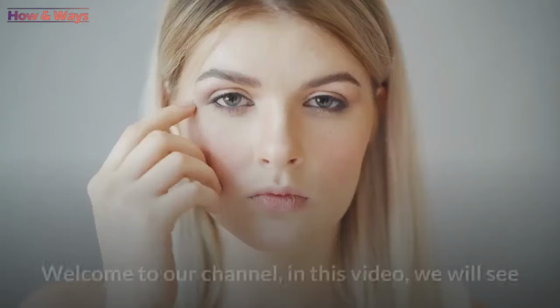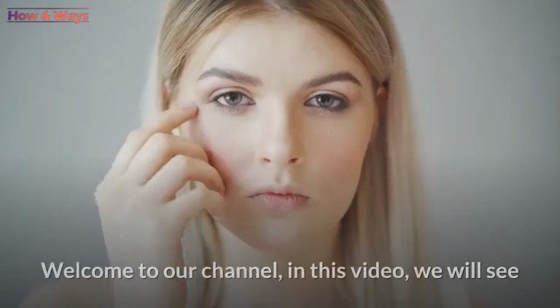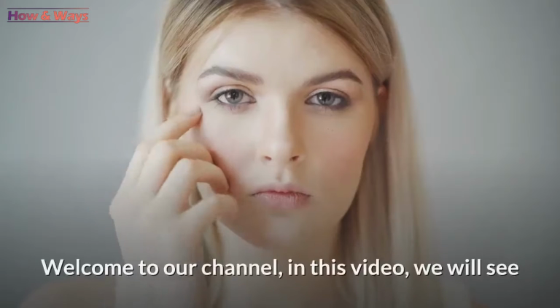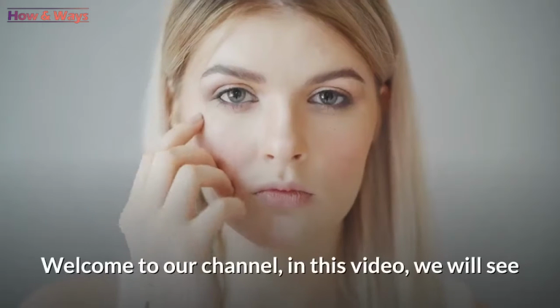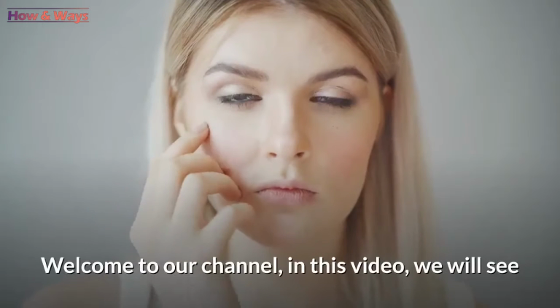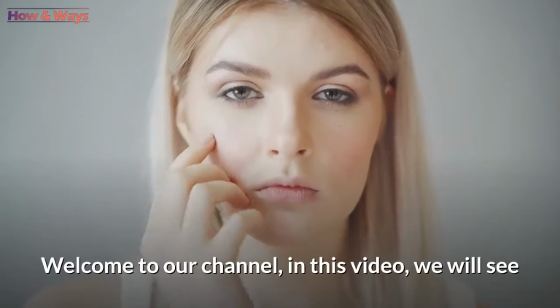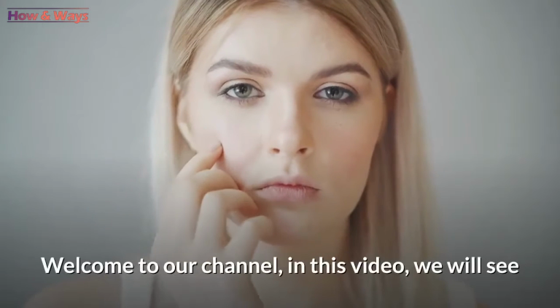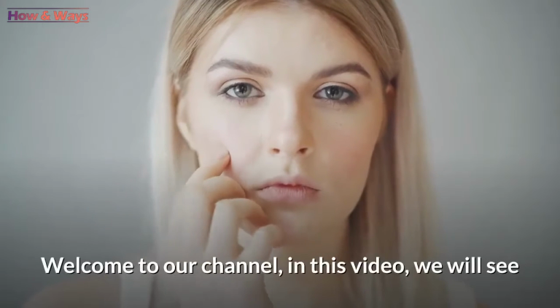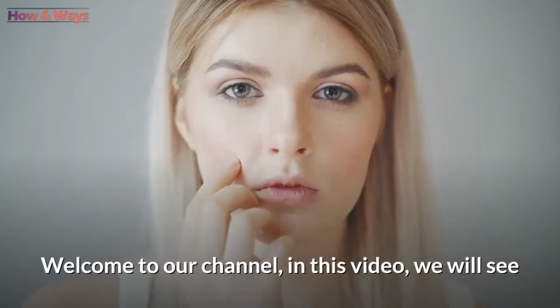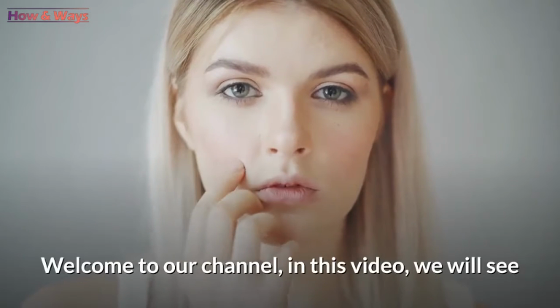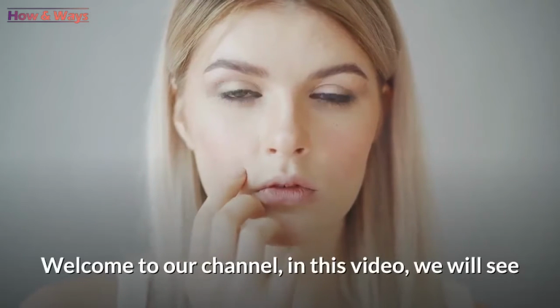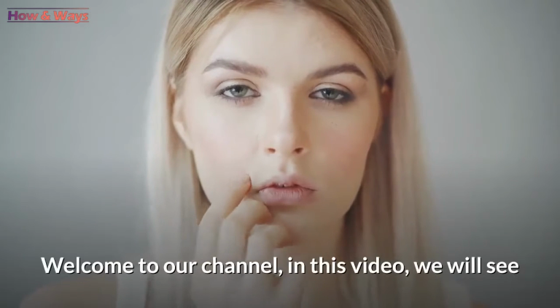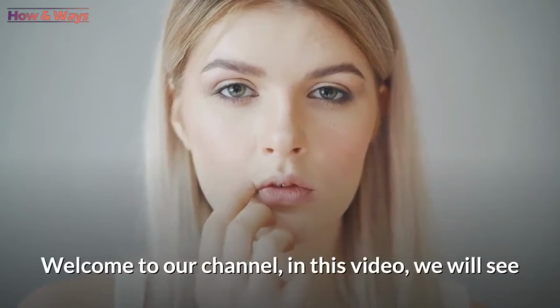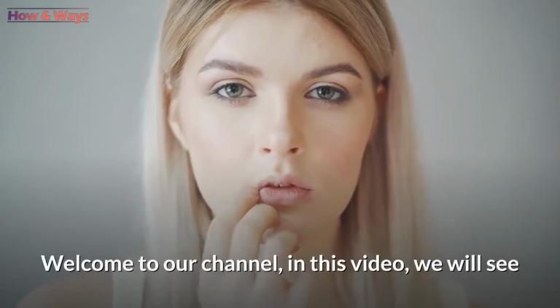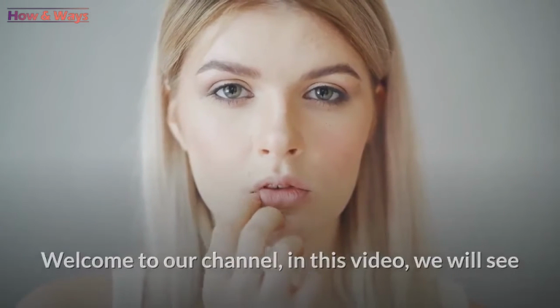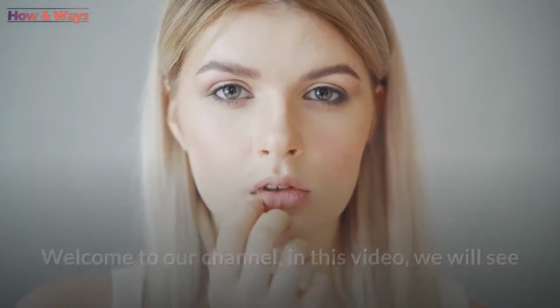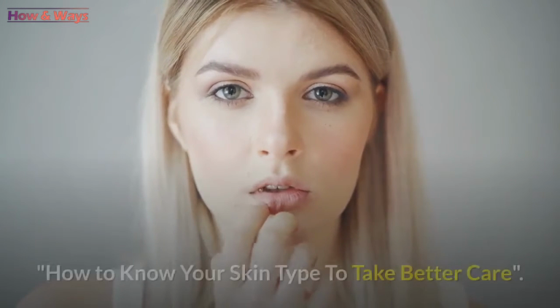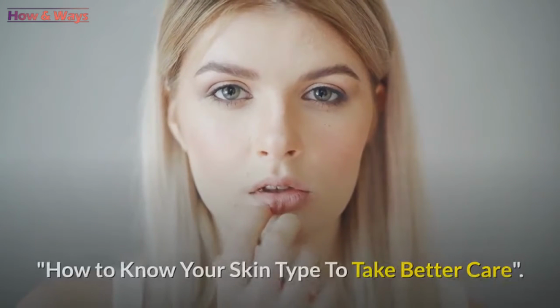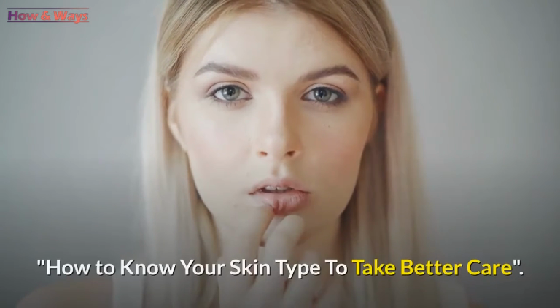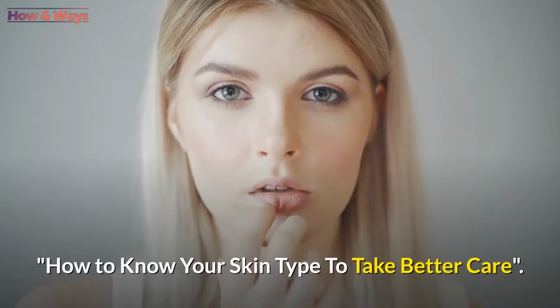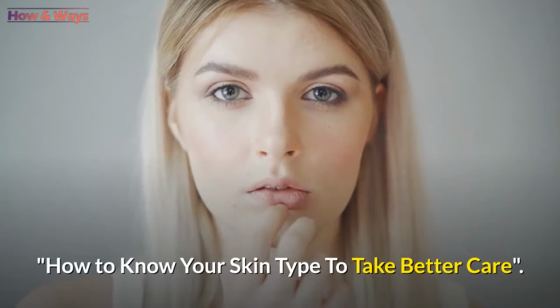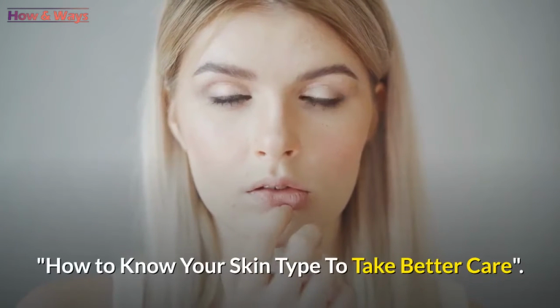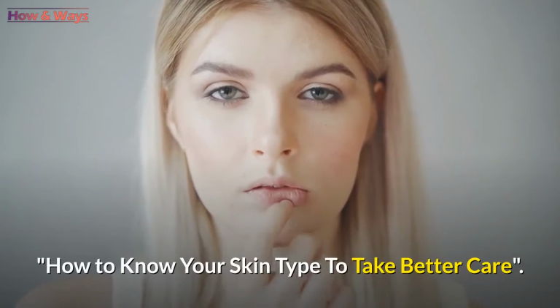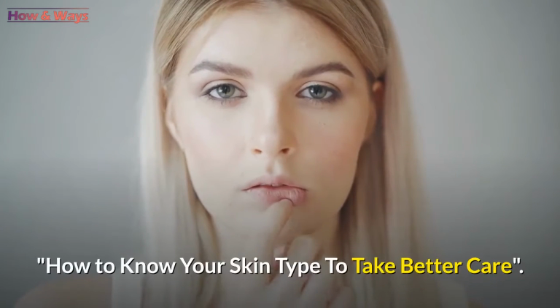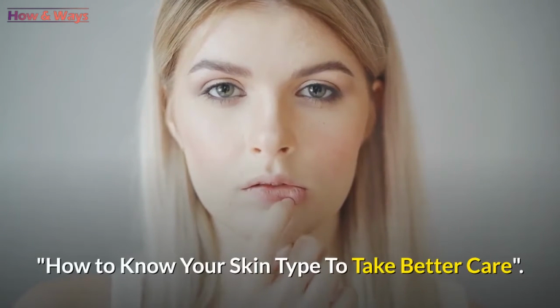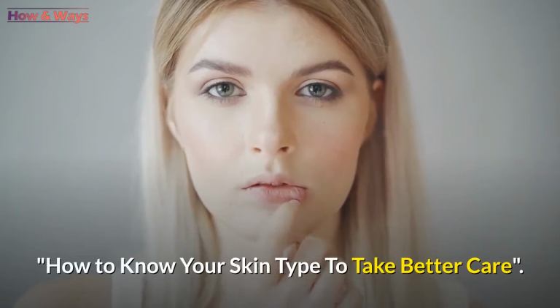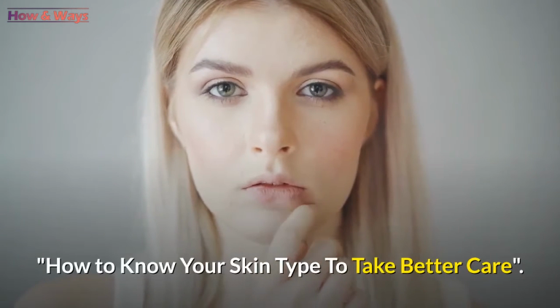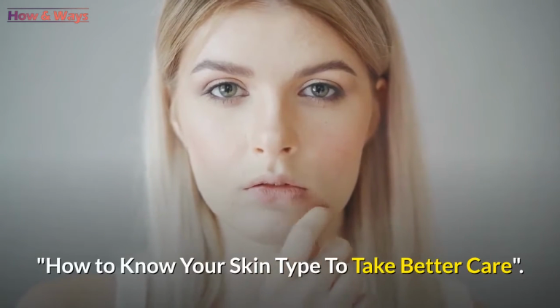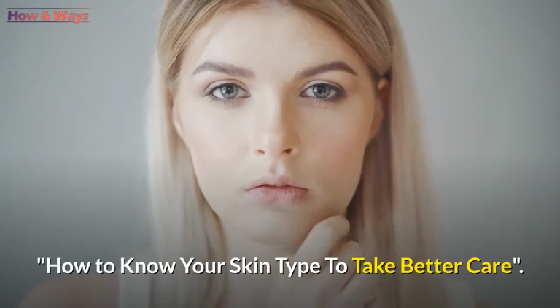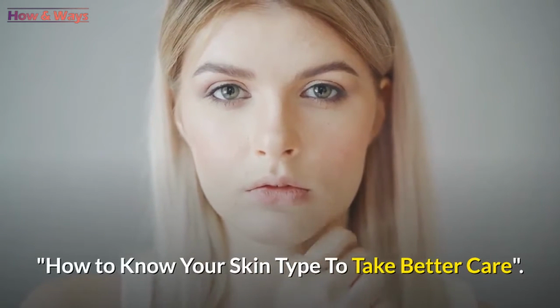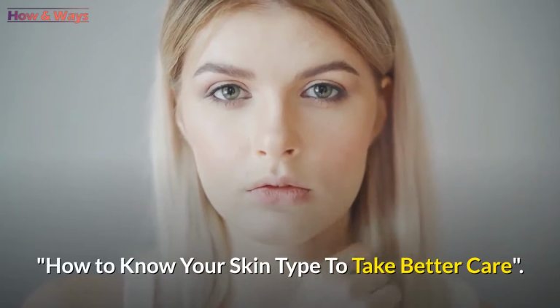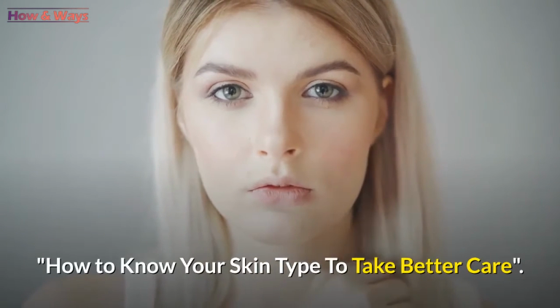Welcome to our channel. In this video, we will see how to know your skin type to take better care.